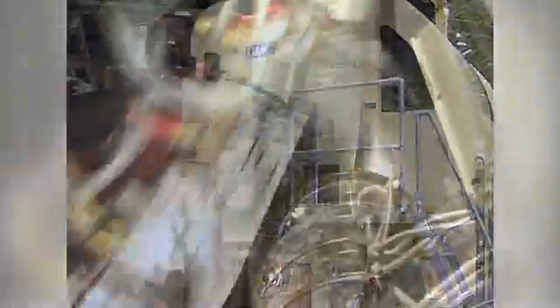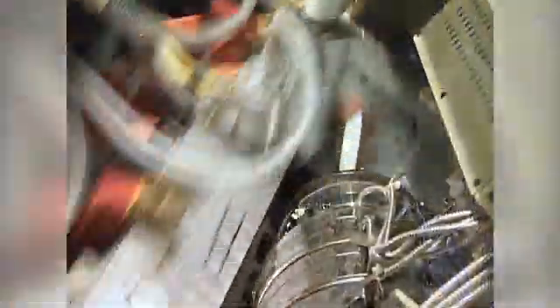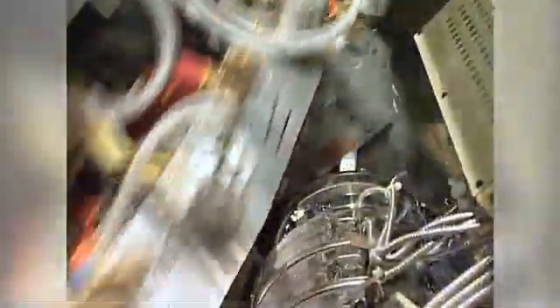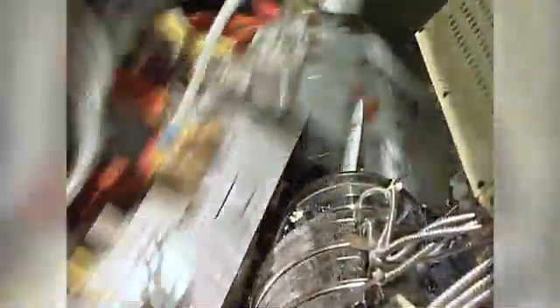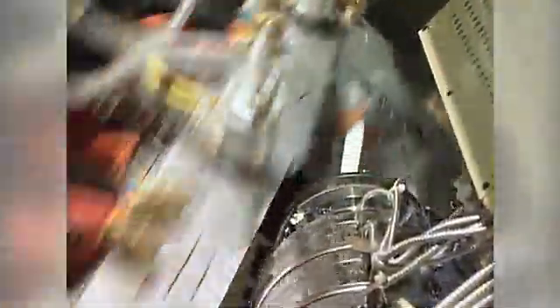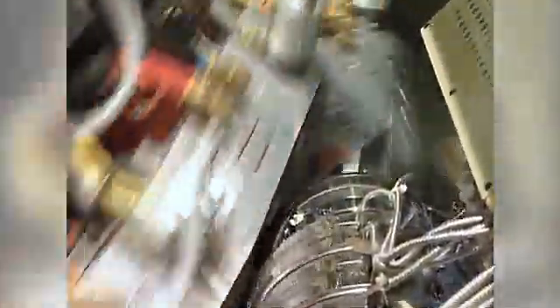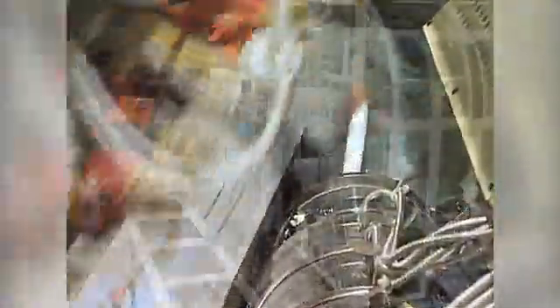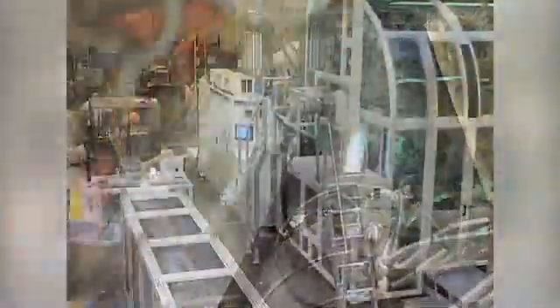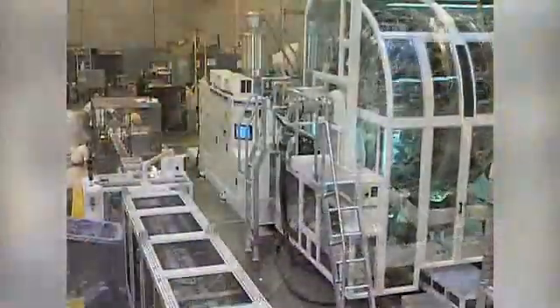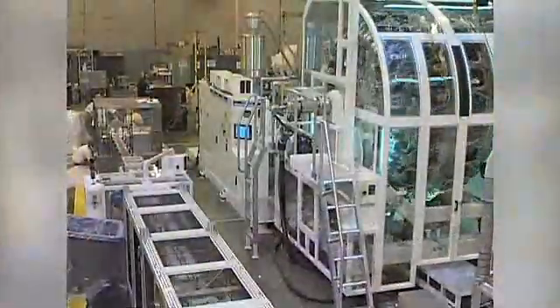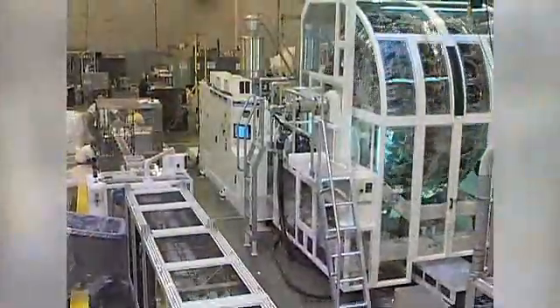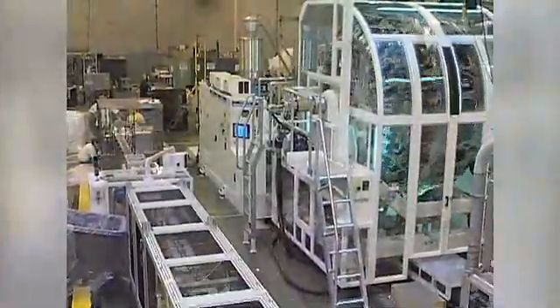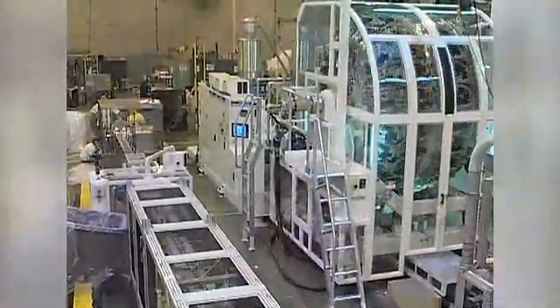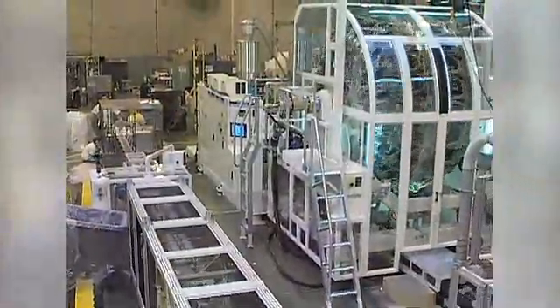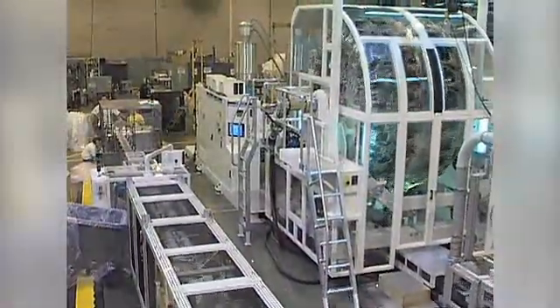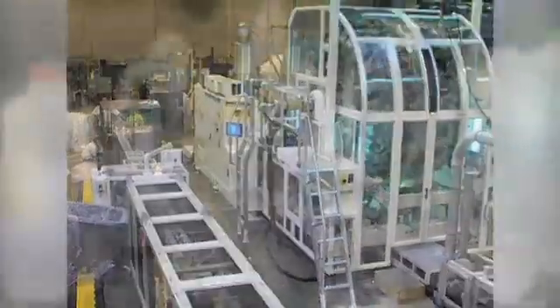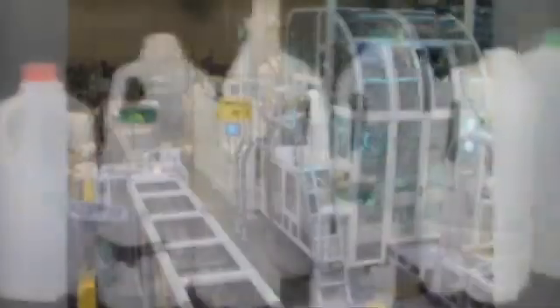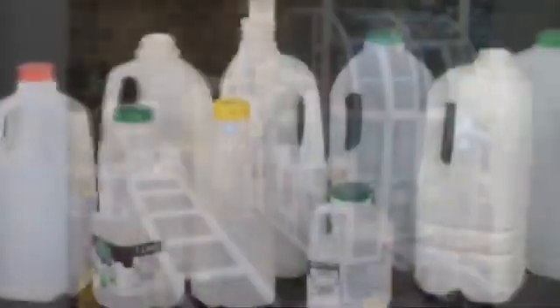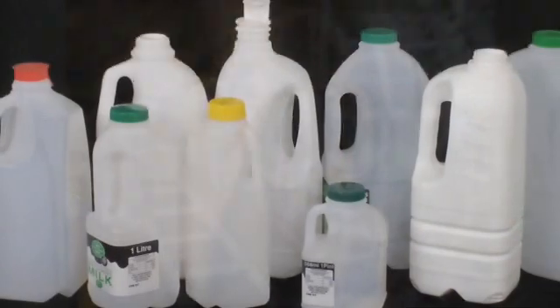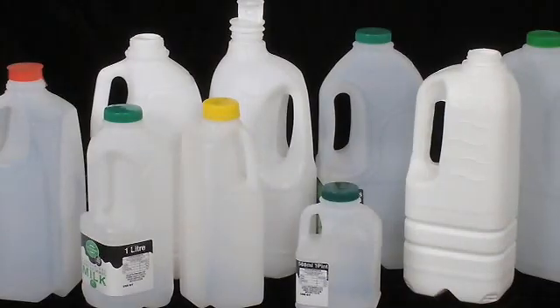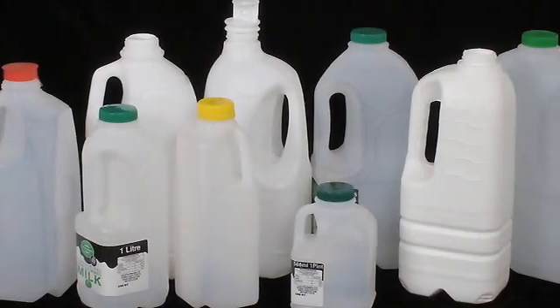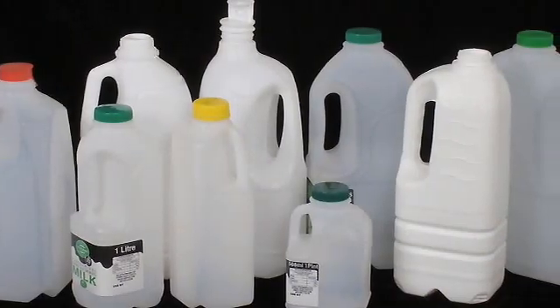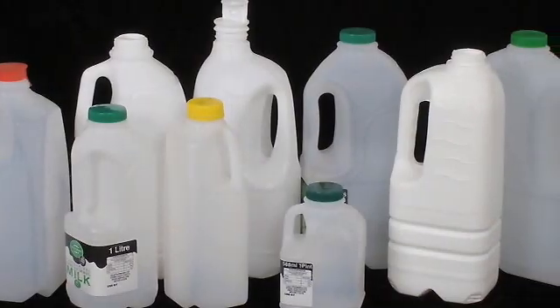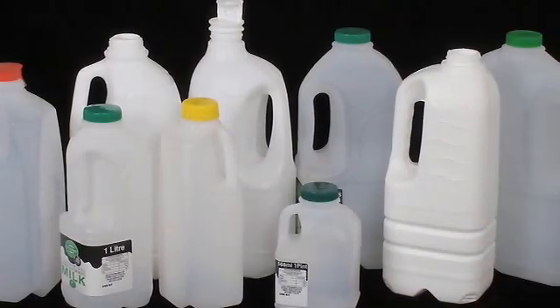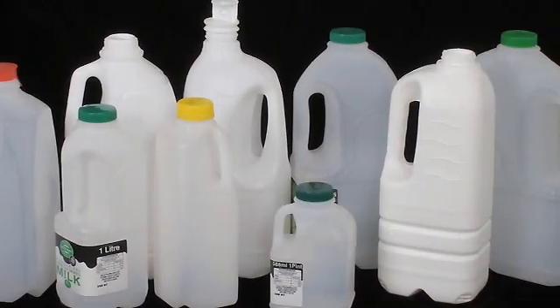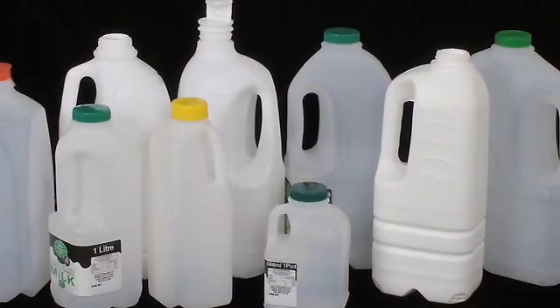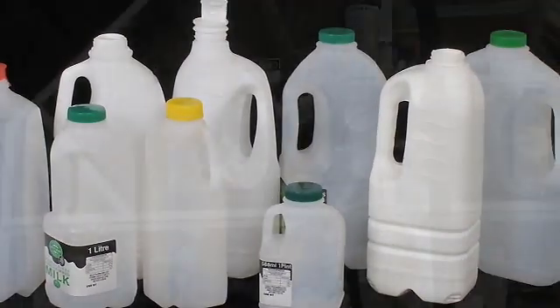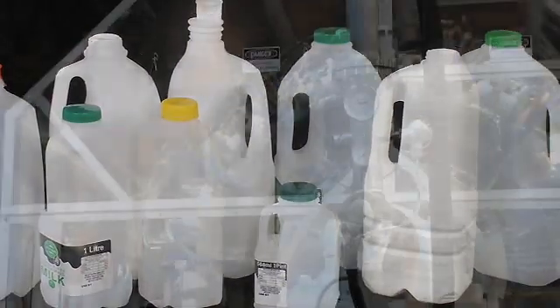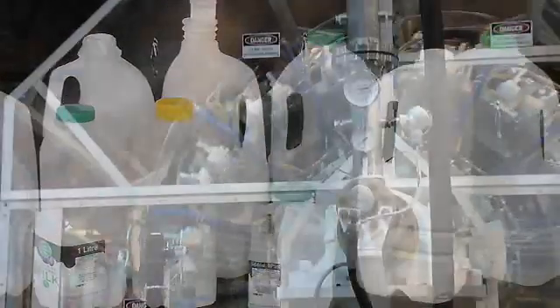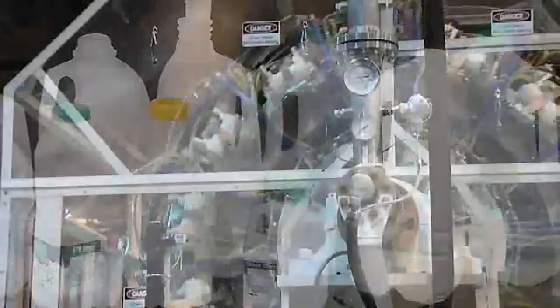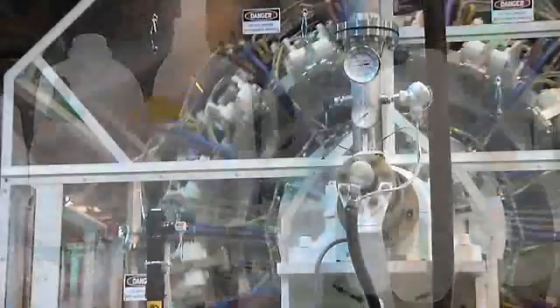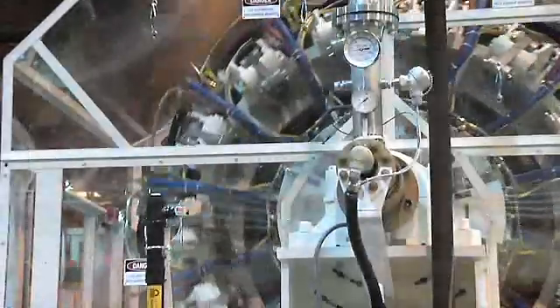Graham Engineering has again raised the bar in the production of lightweight handlebar dairy bottles.